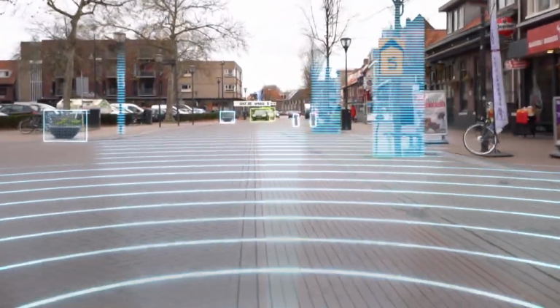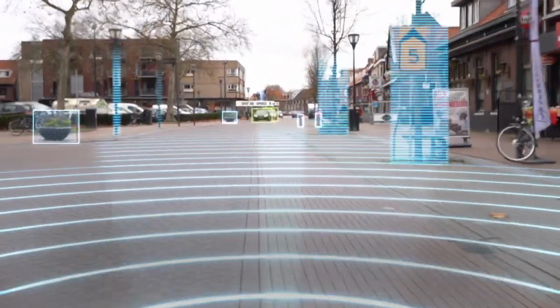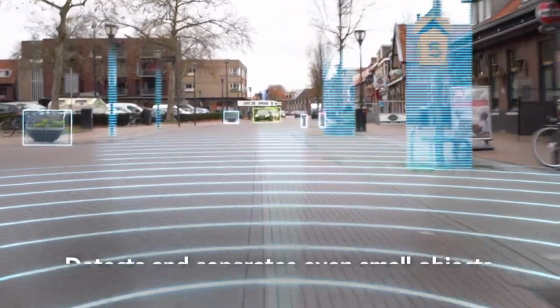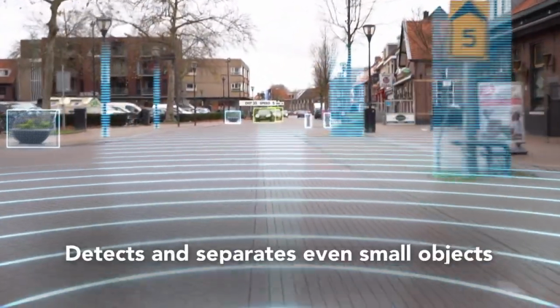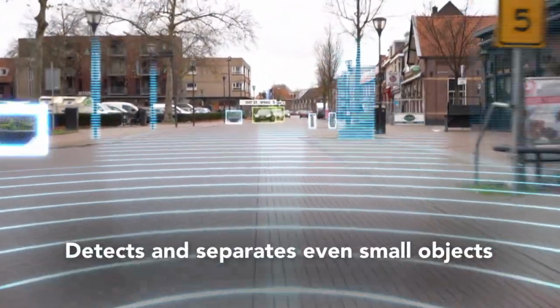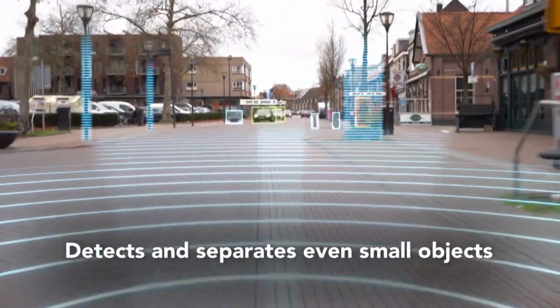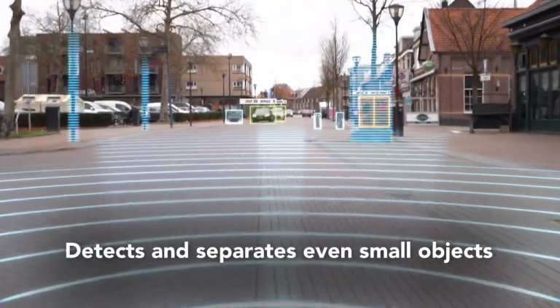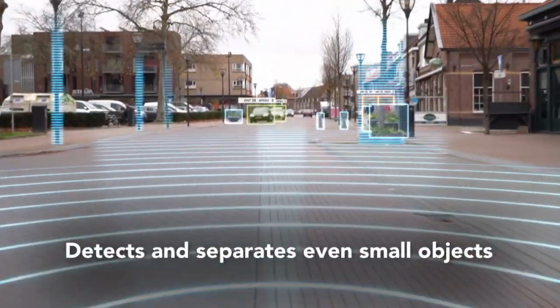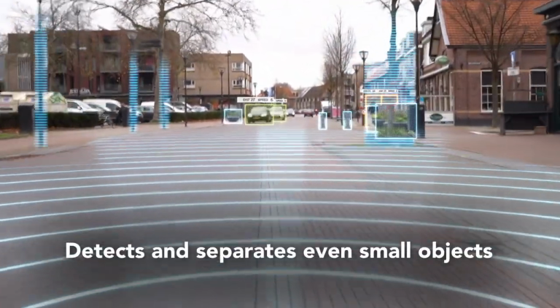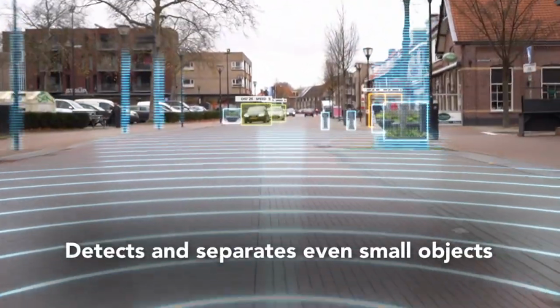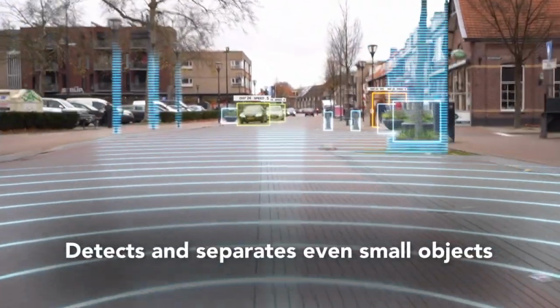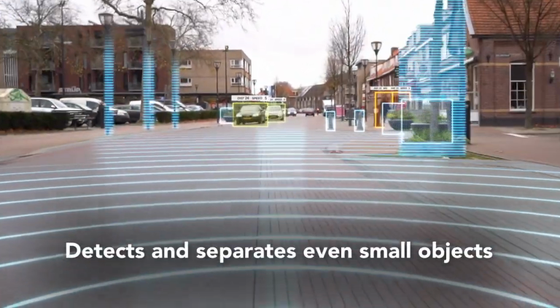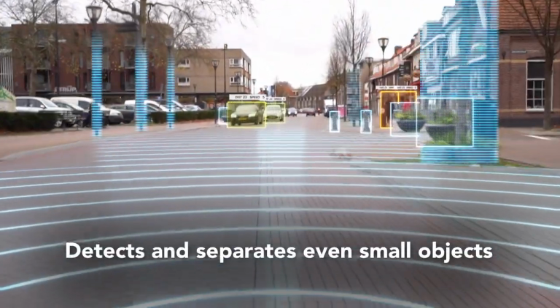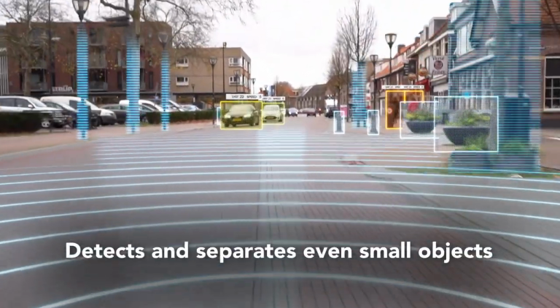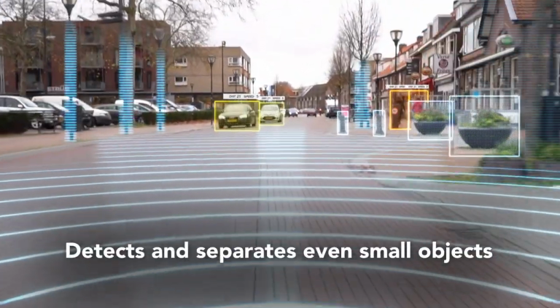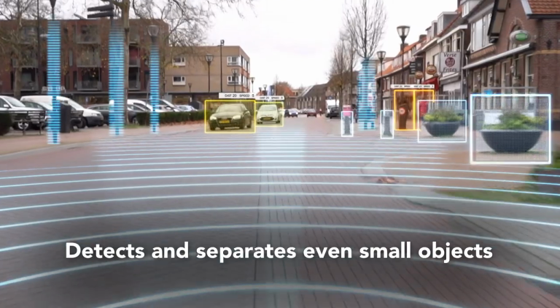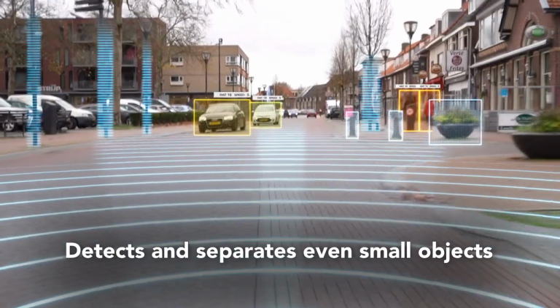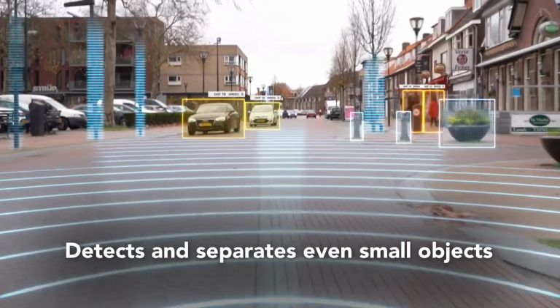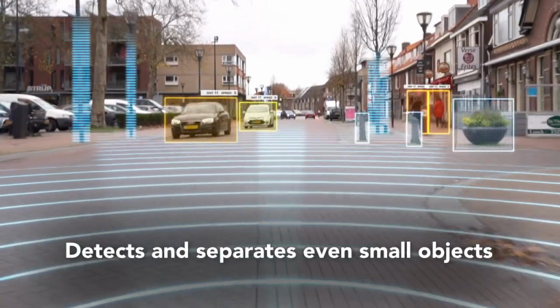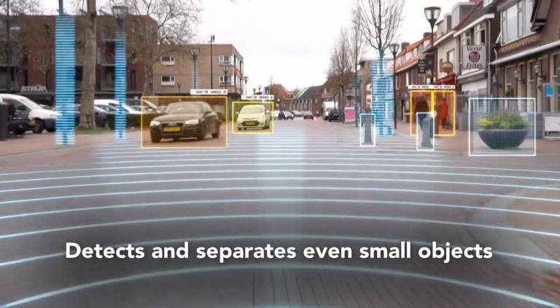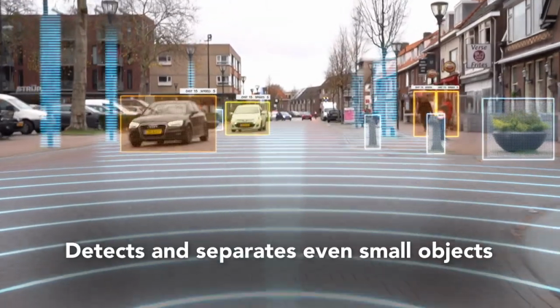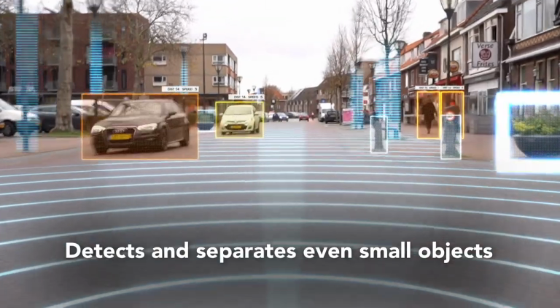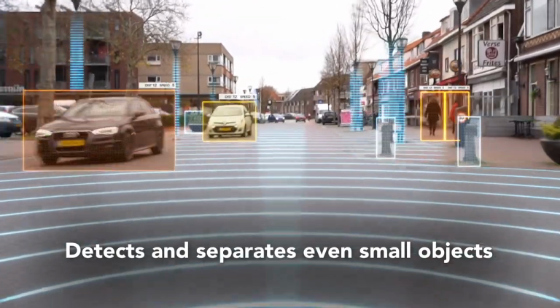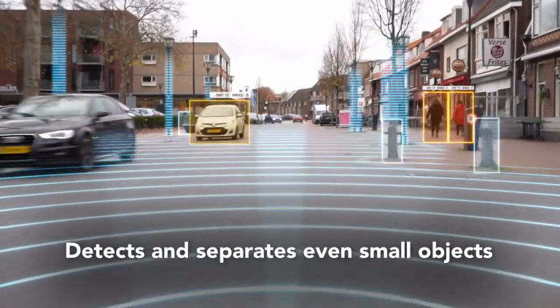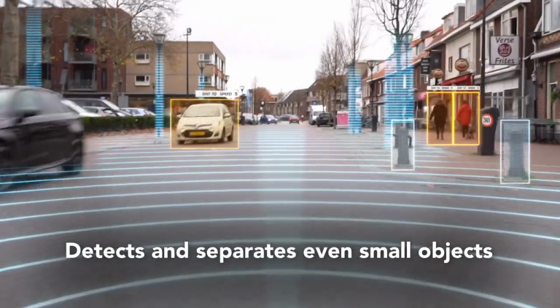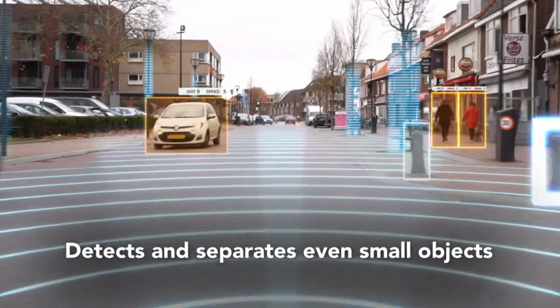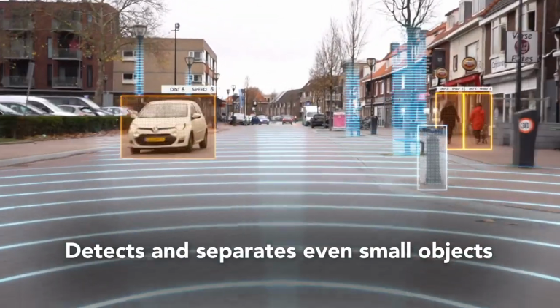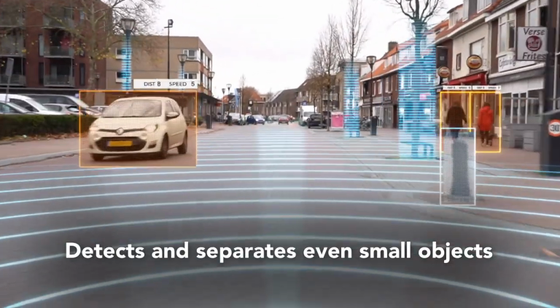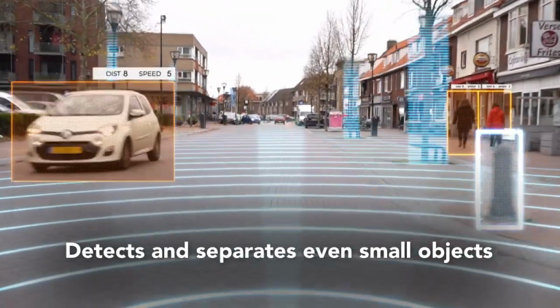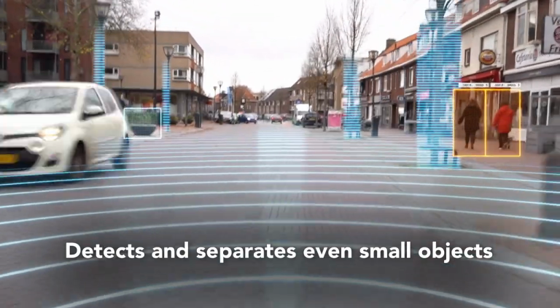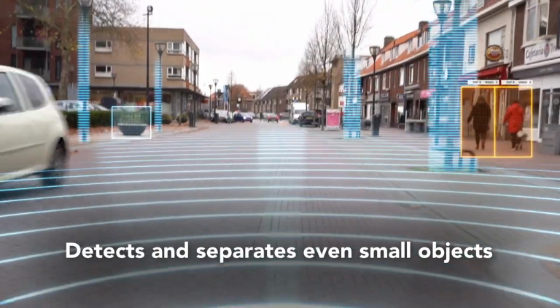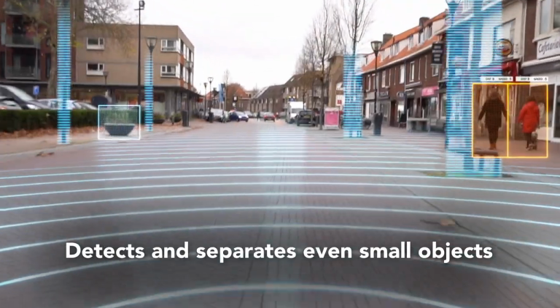Imaging Radar is able to separate objects in close proximity and identify them as individual objects. Additionally, its high resolution means it can detect and separate even small objects.